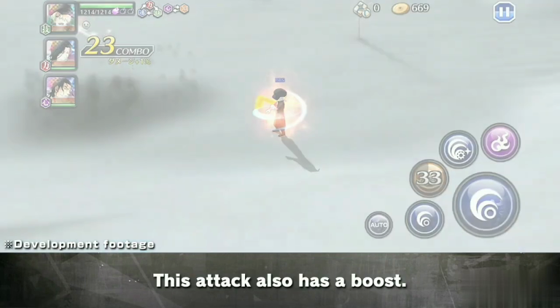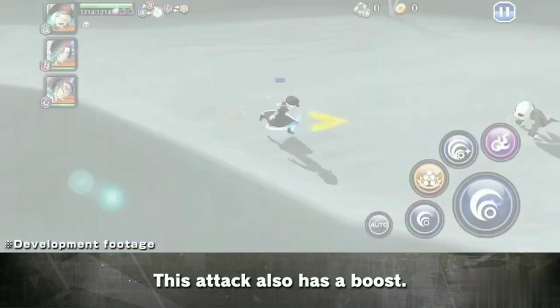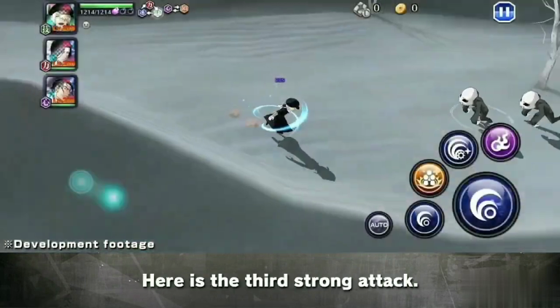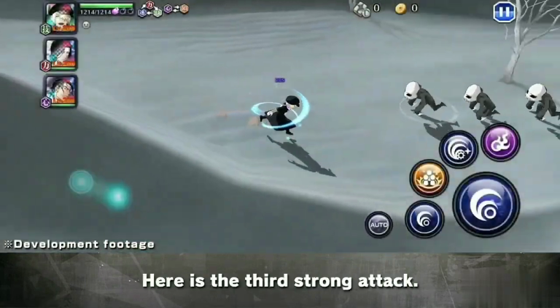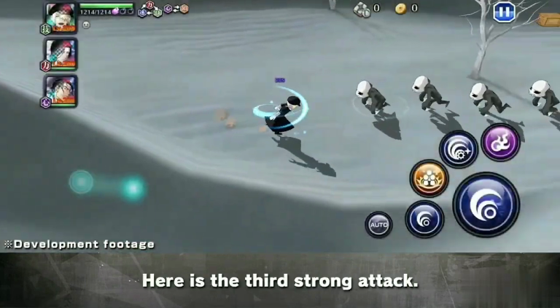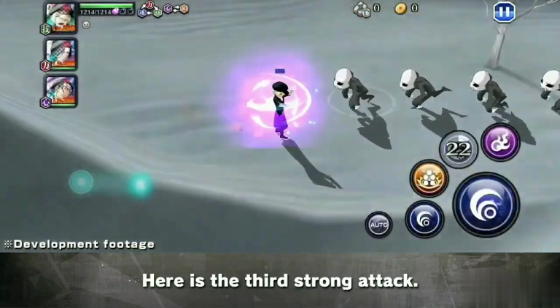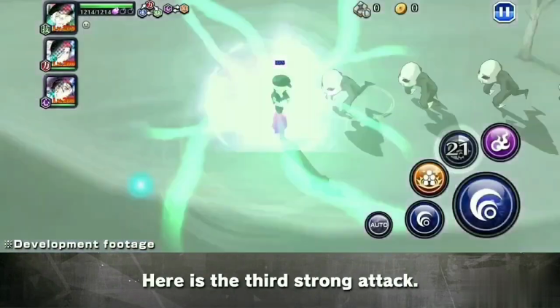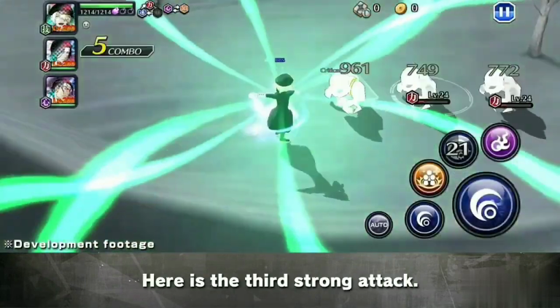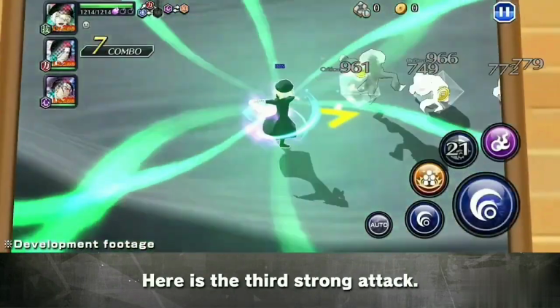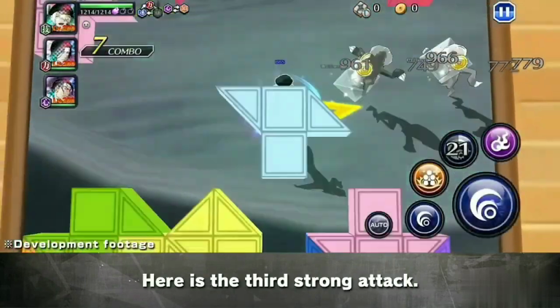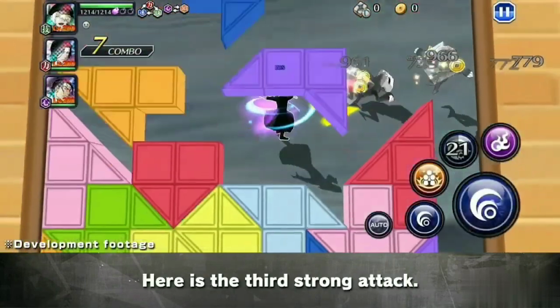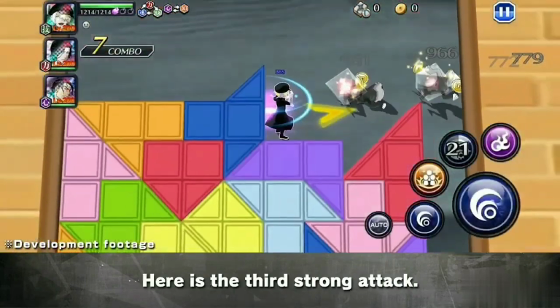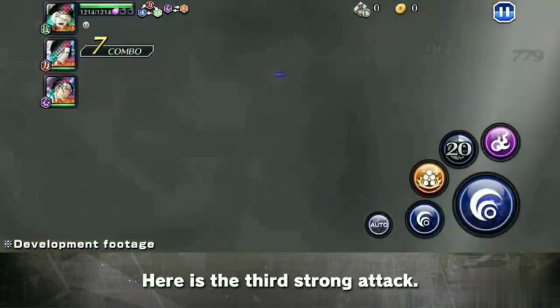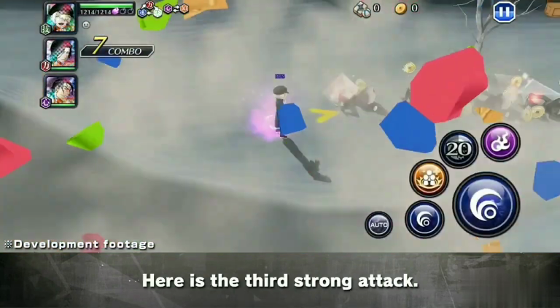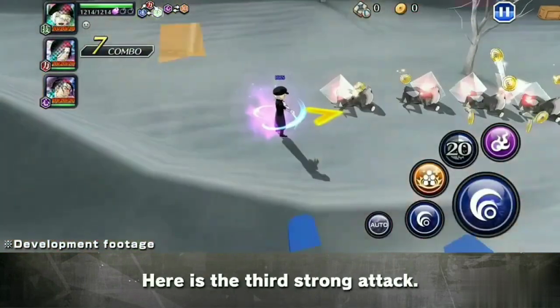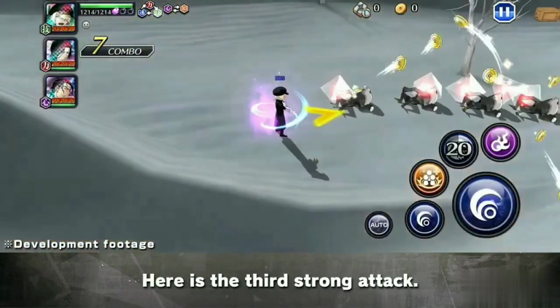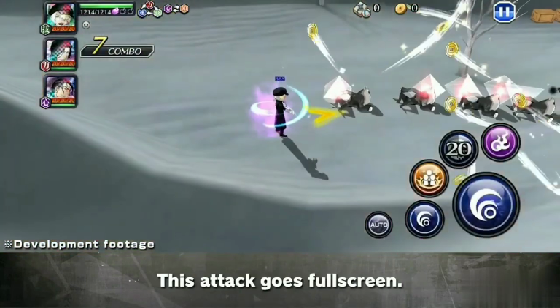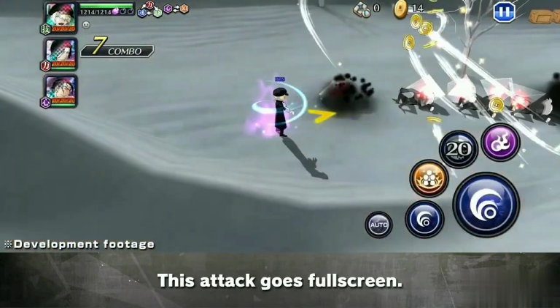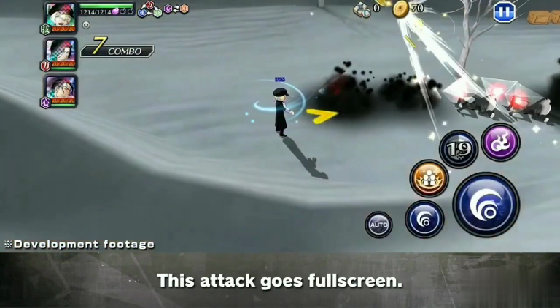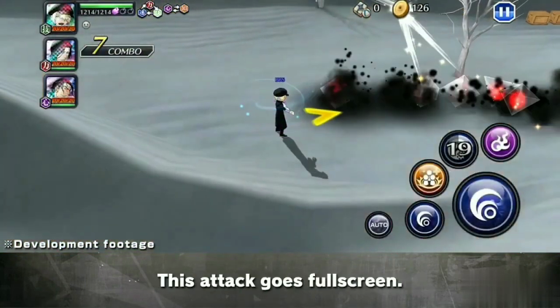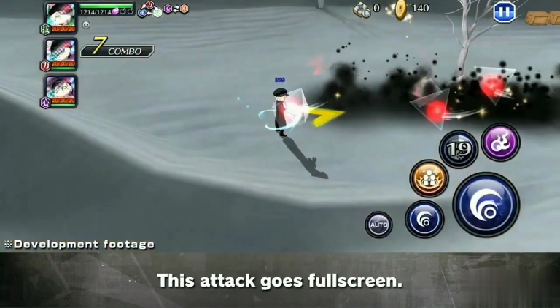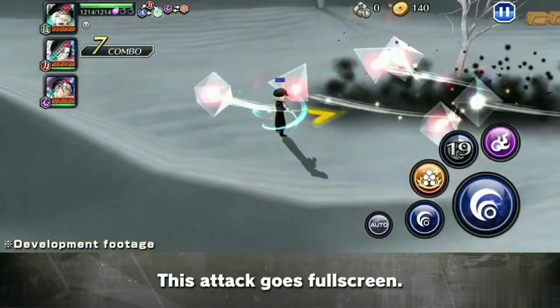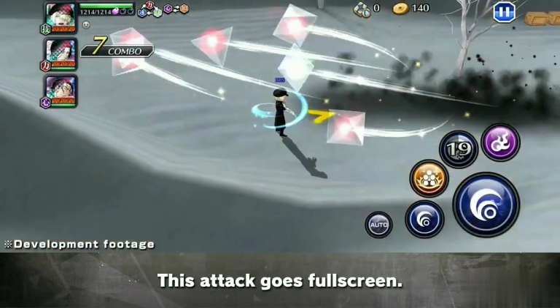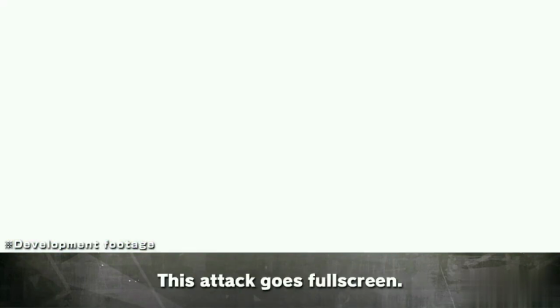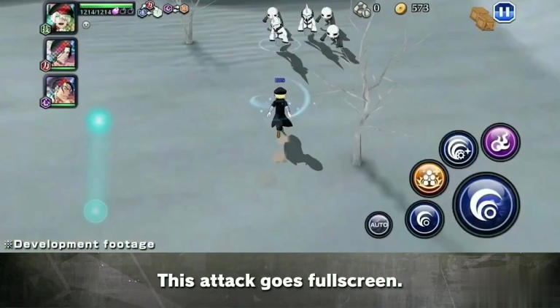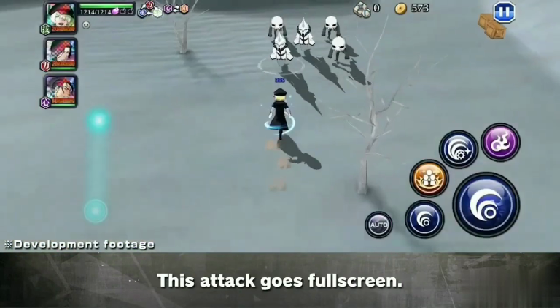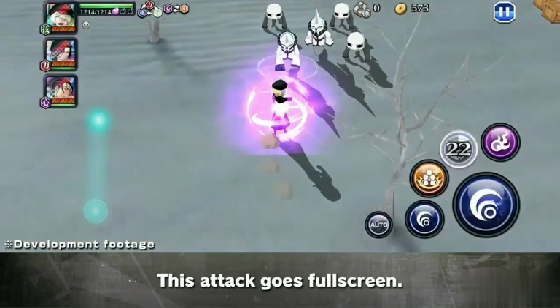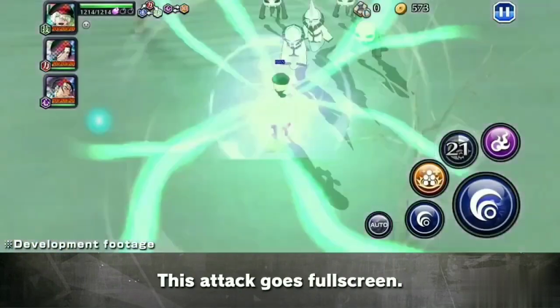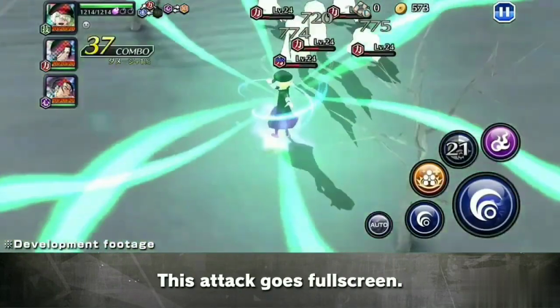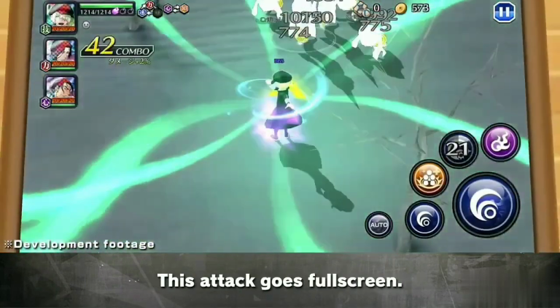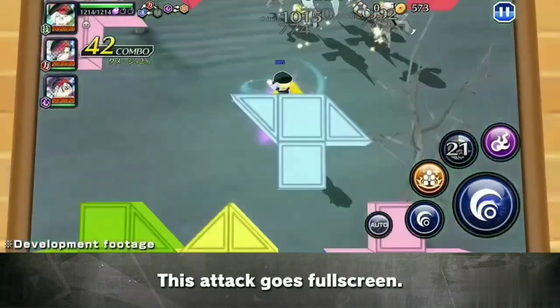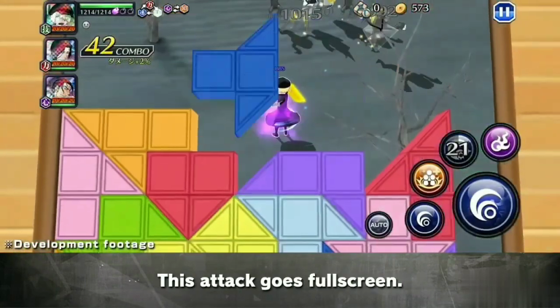Here is the third jump attack. This attack catches the enemy around the character. This attack also has a voice.